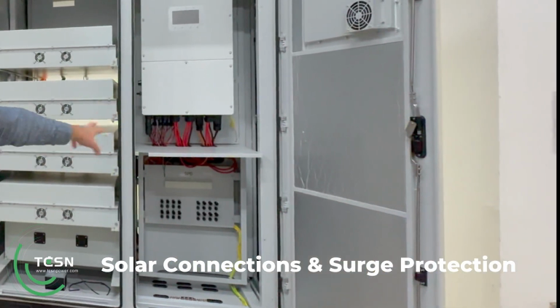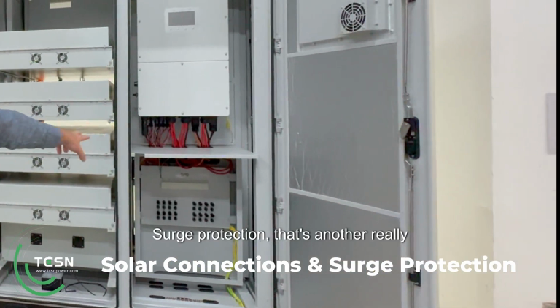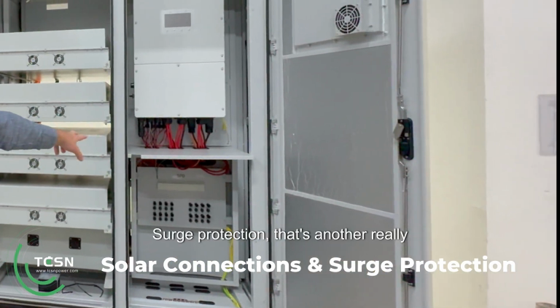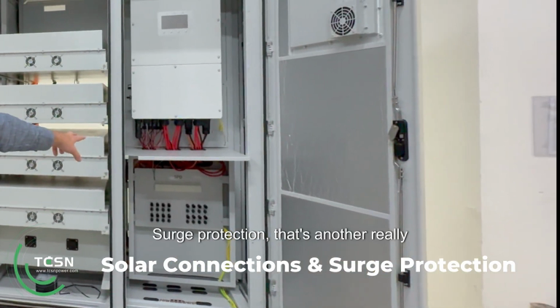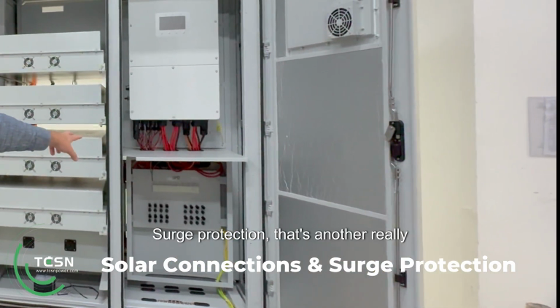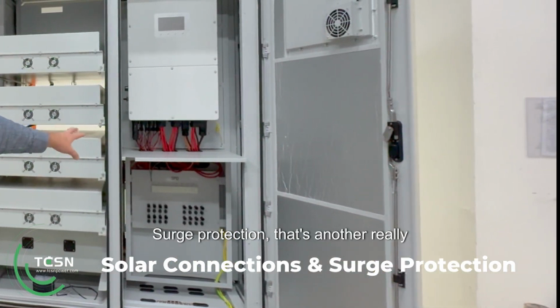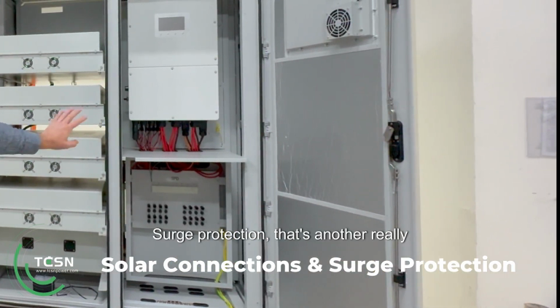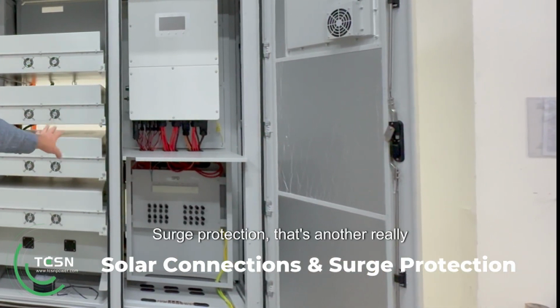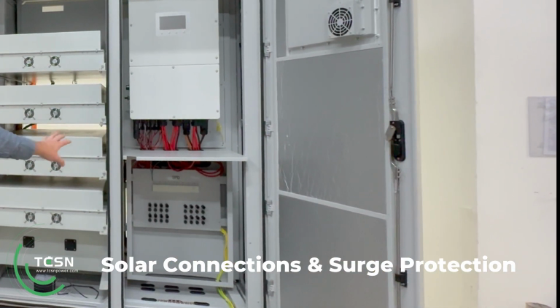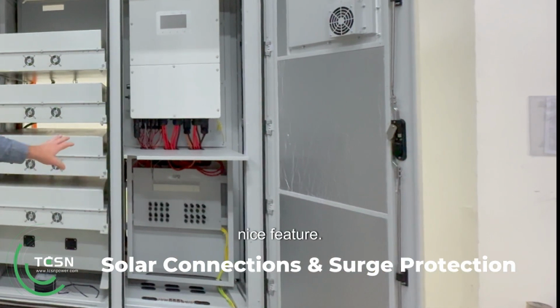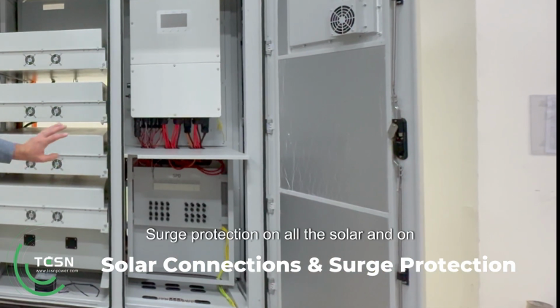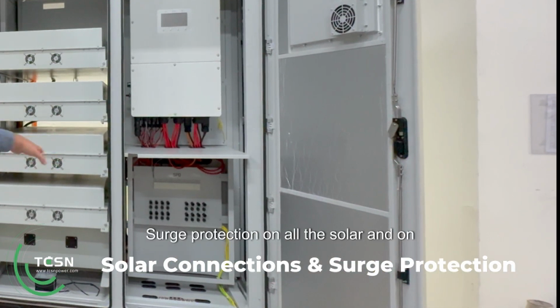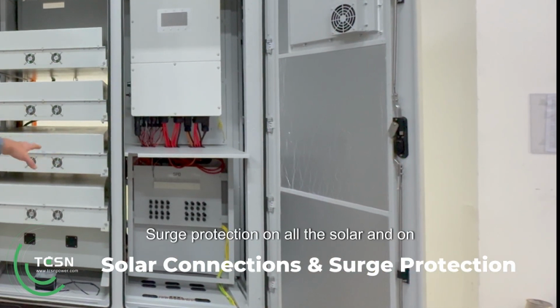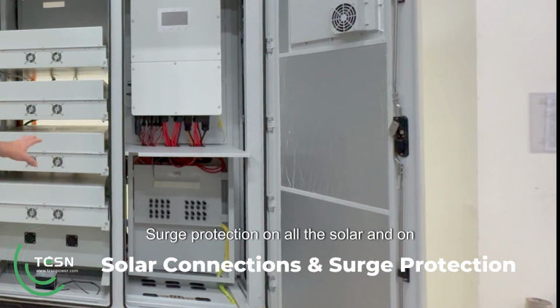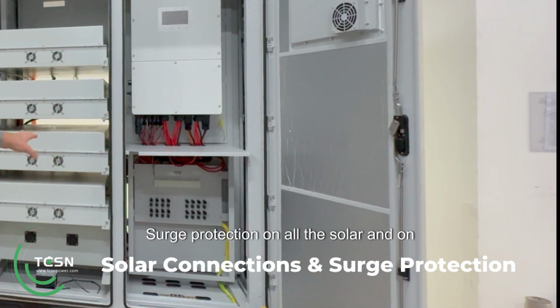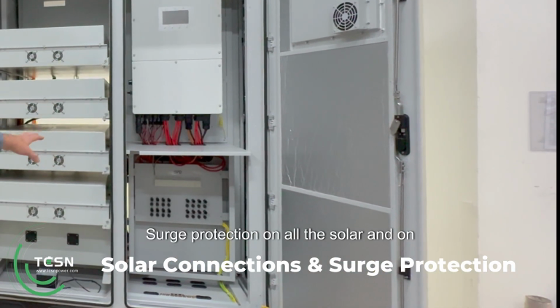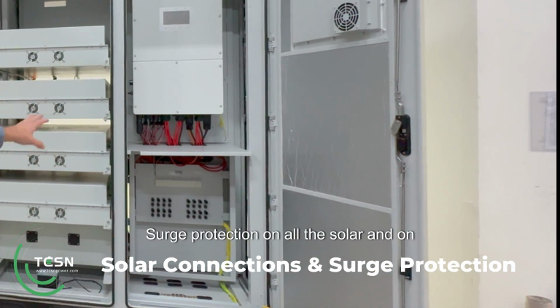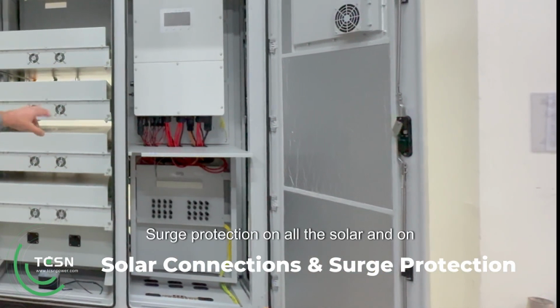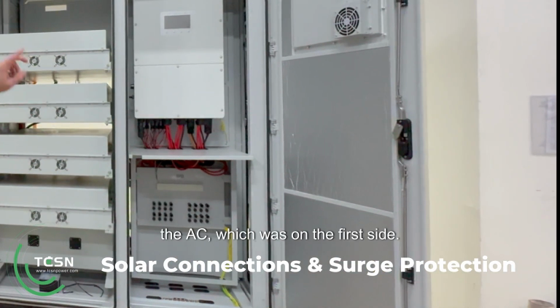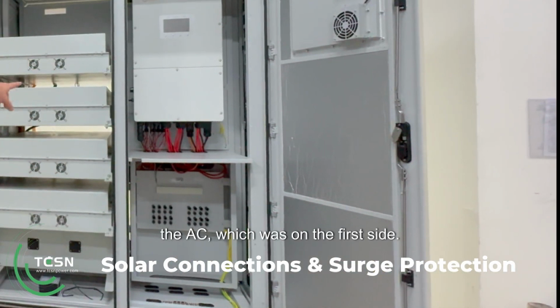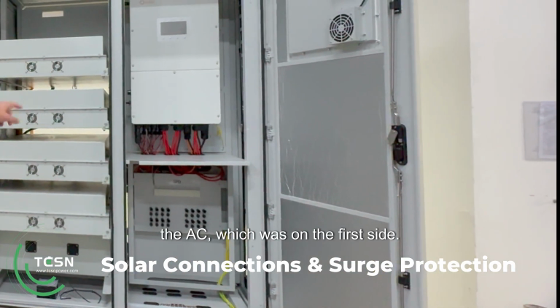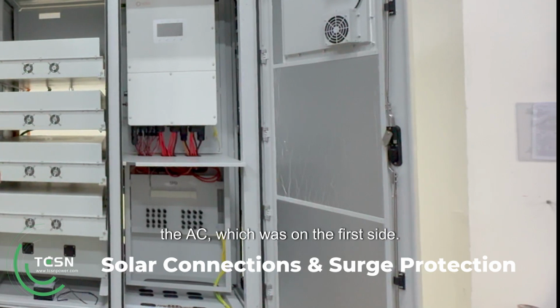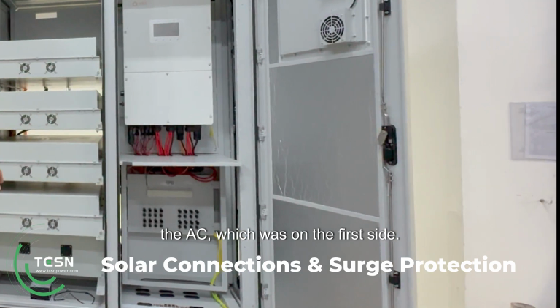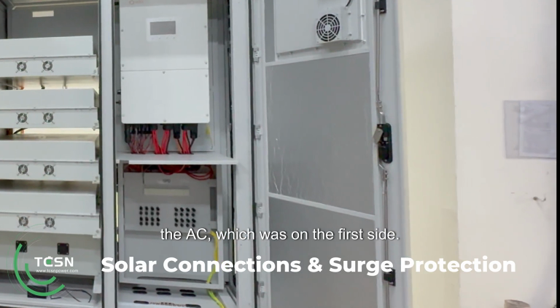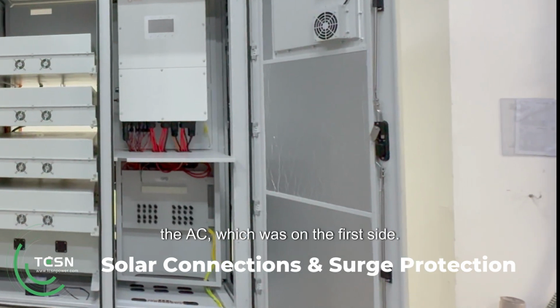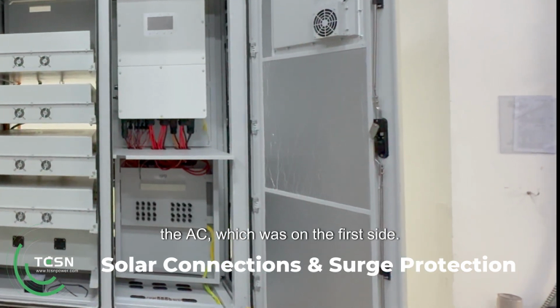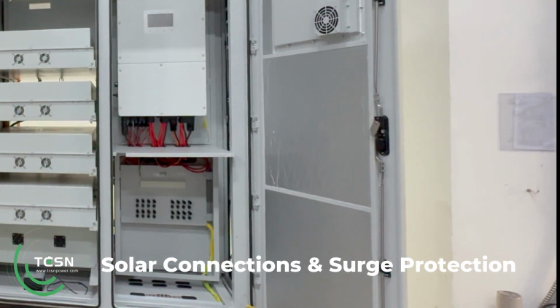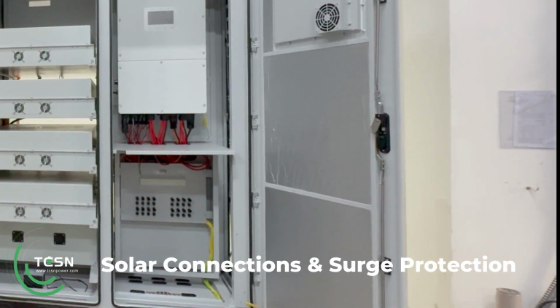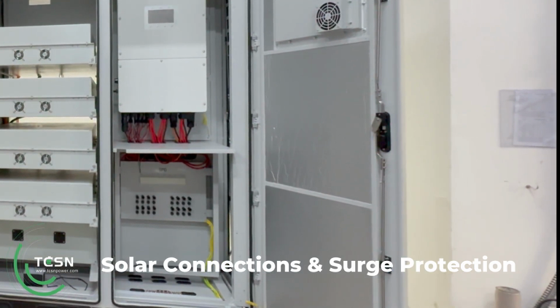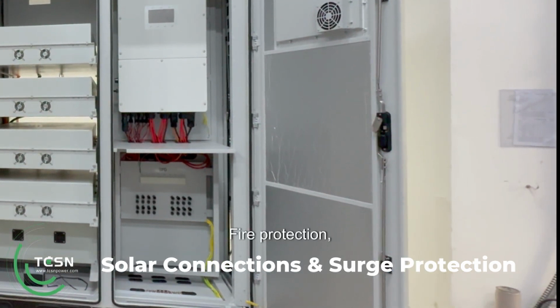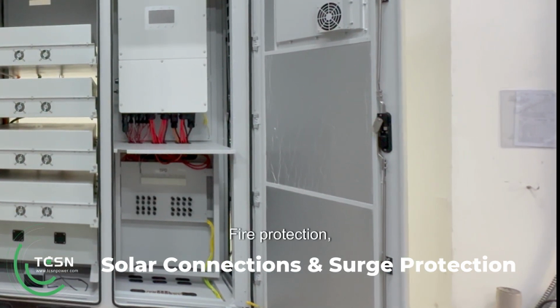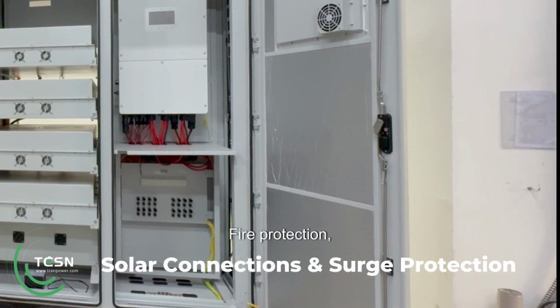Surge protection — that's another really nice feature. Surge protection on all the solar and on the AC, which was on the first side. And fire protection.